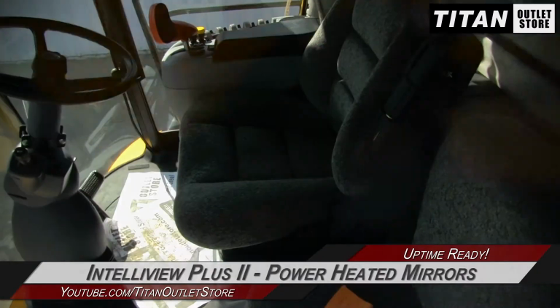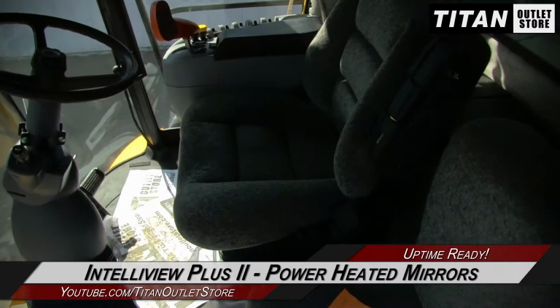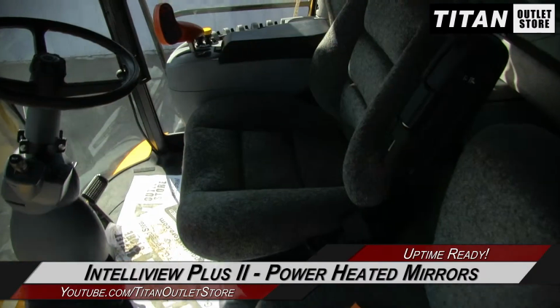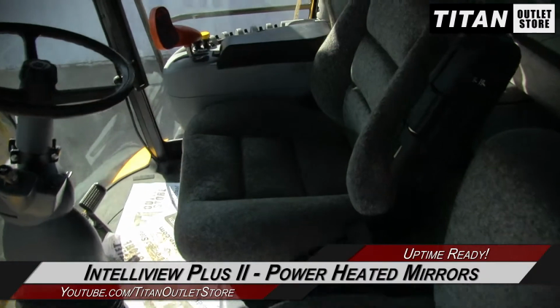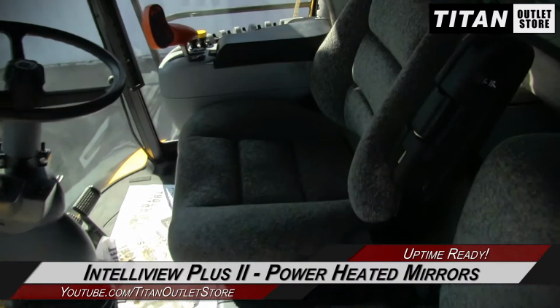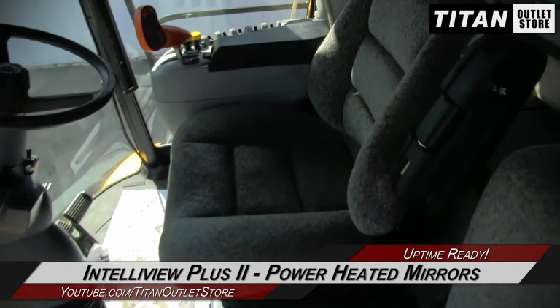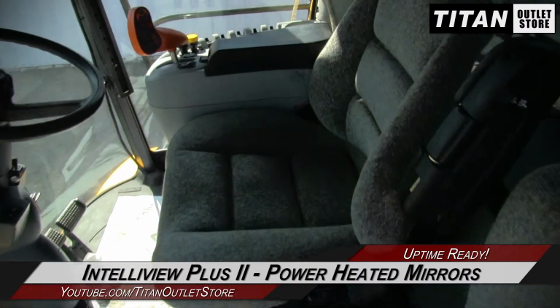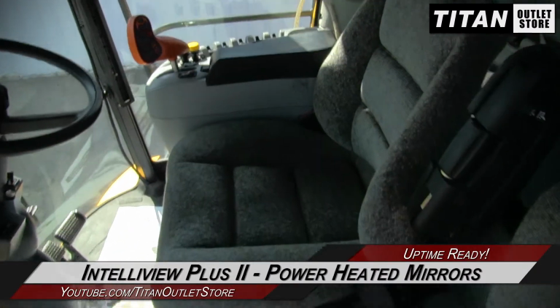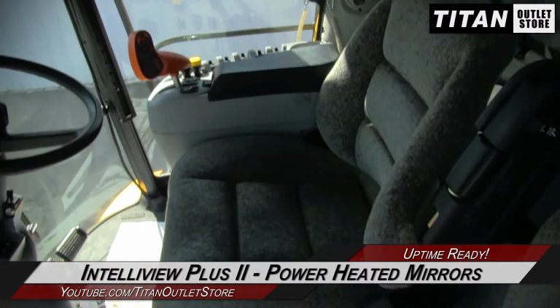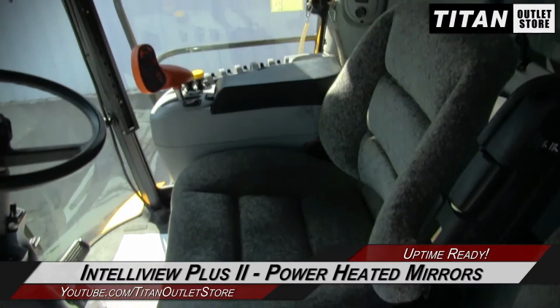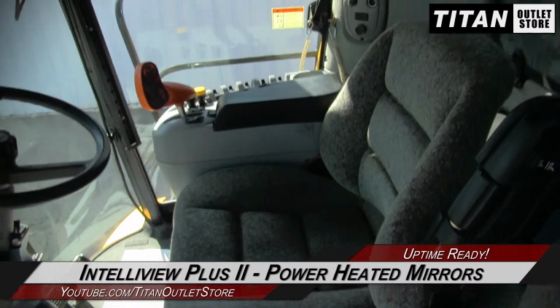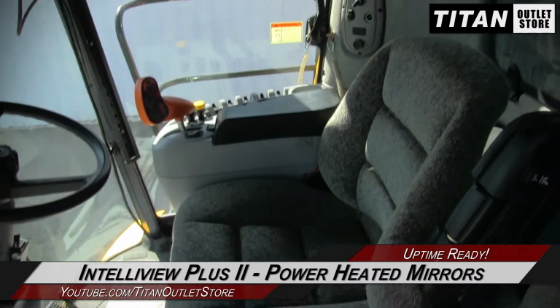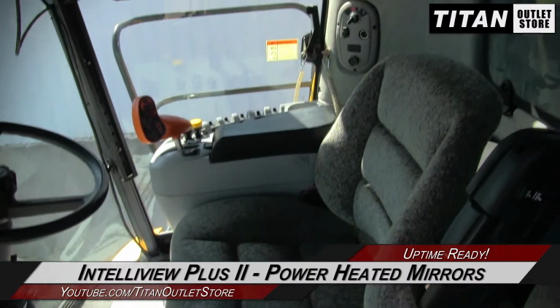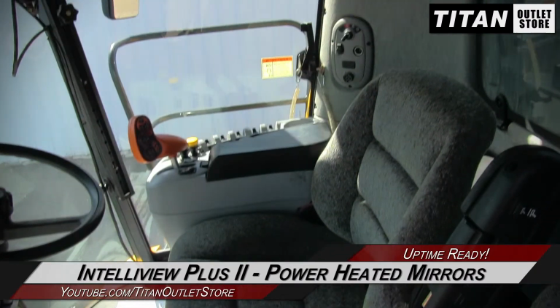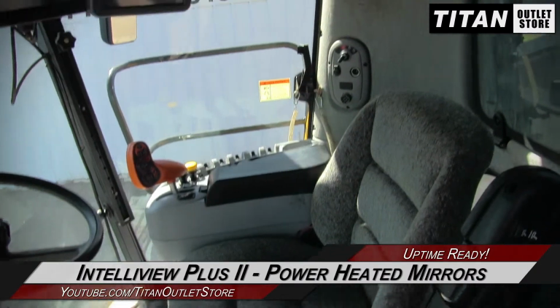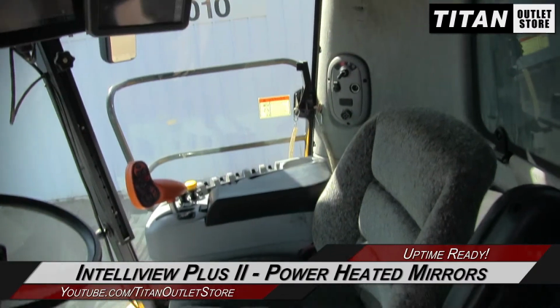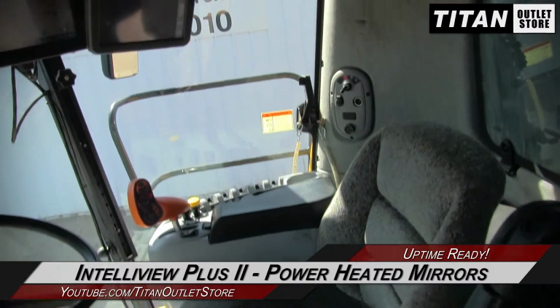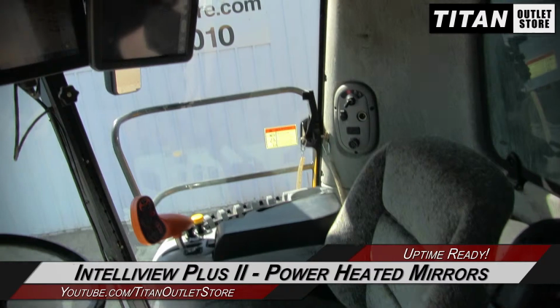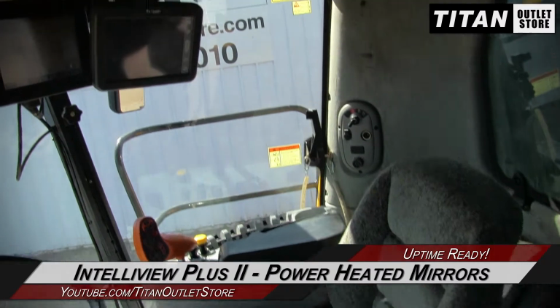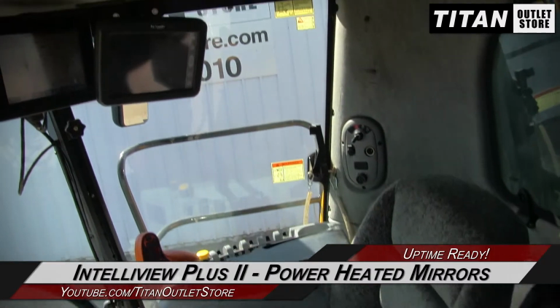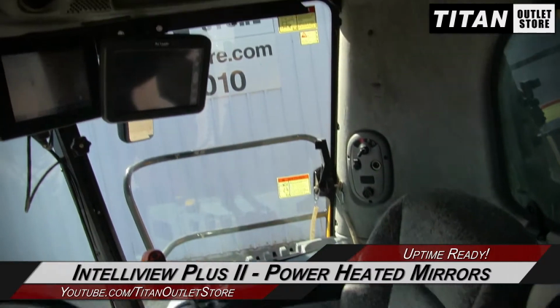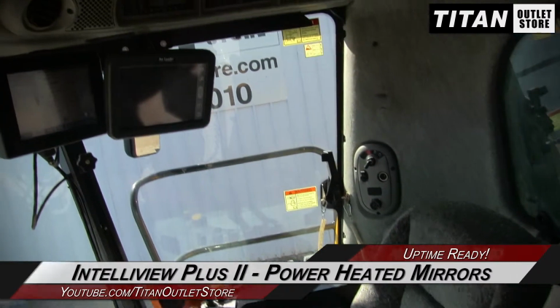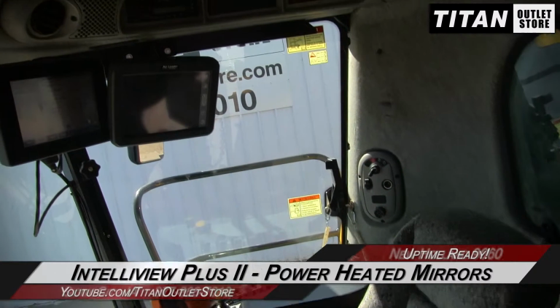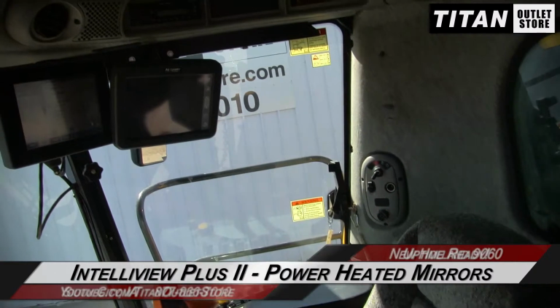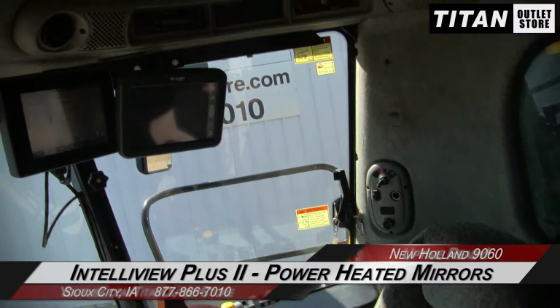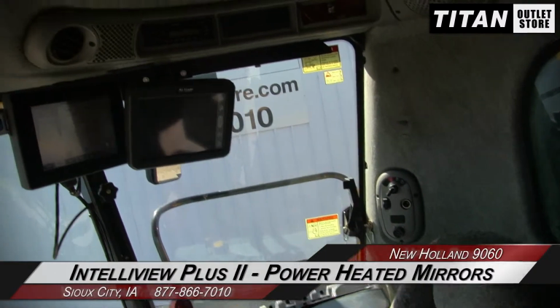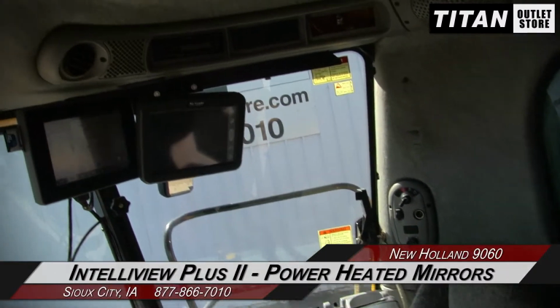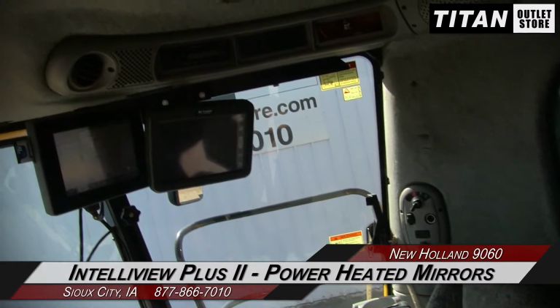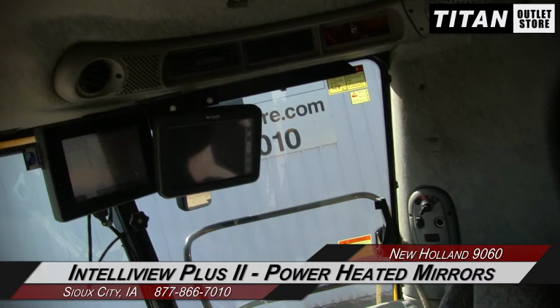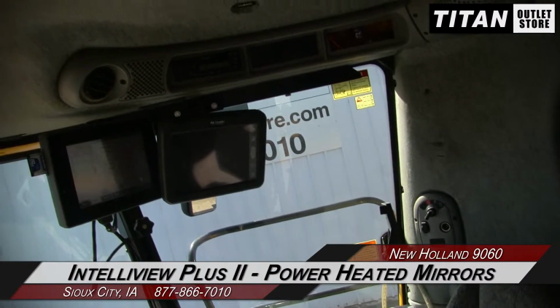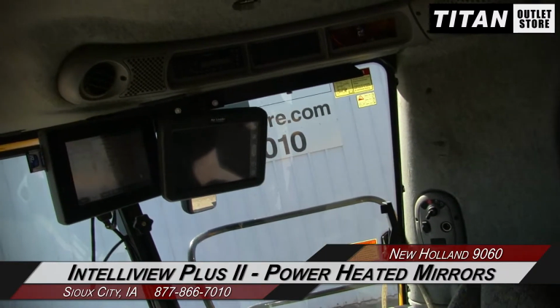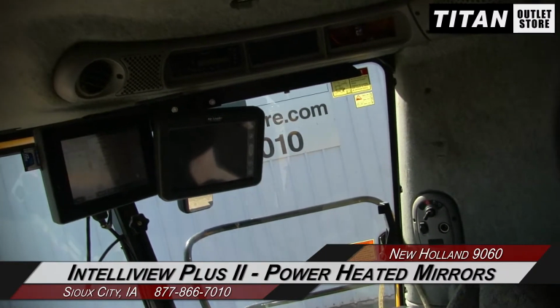And up to the cab, which is decked out with an Intelliview 2 Plus monitor and power heated mirrors.